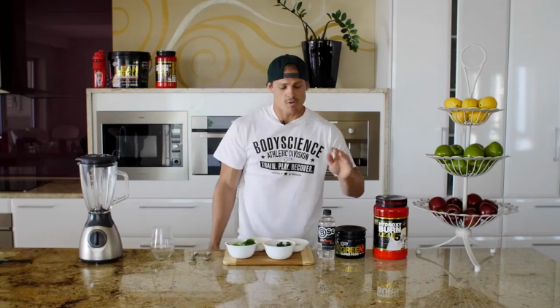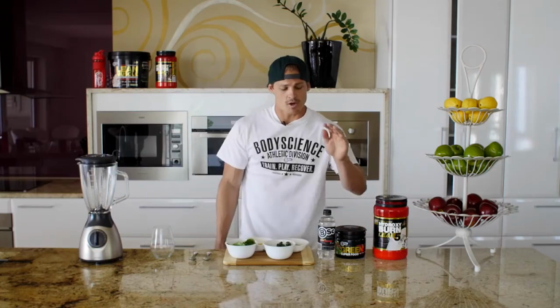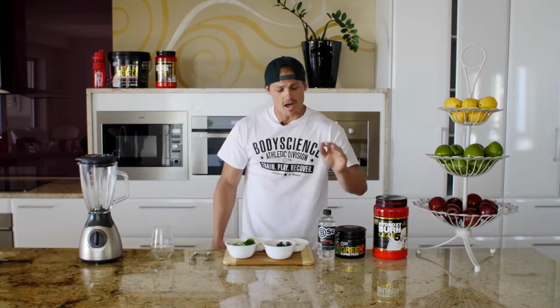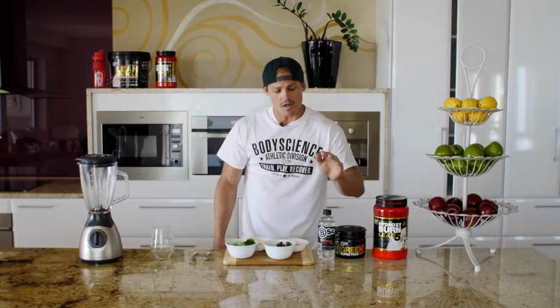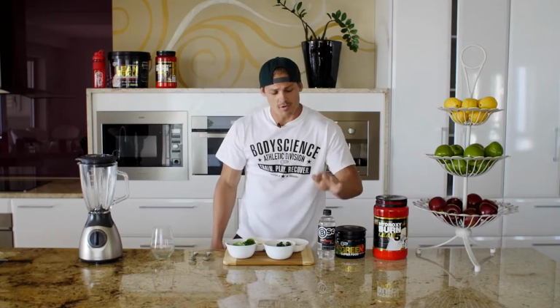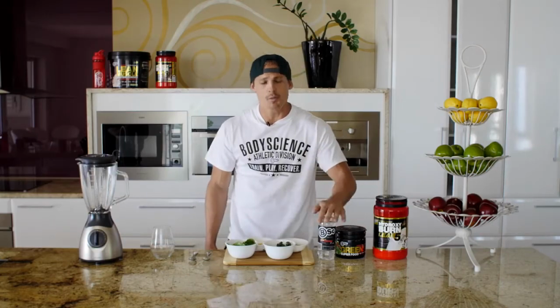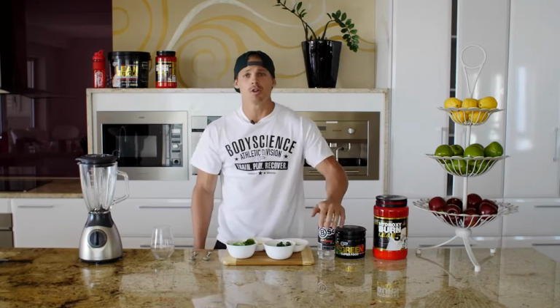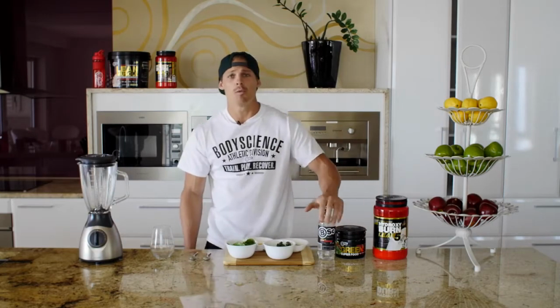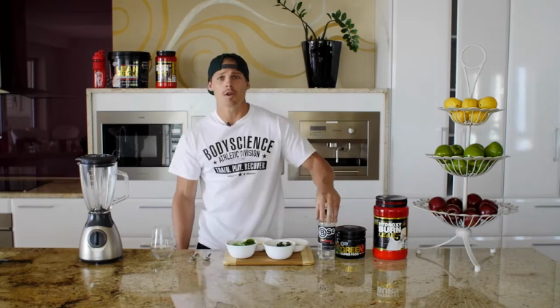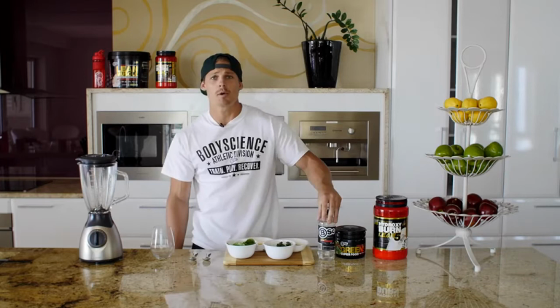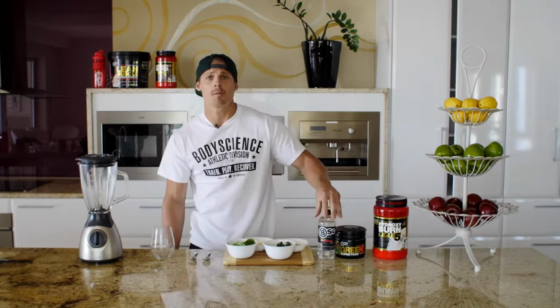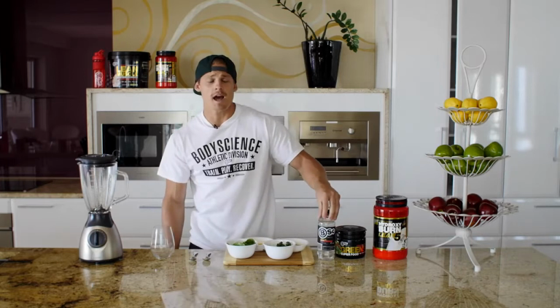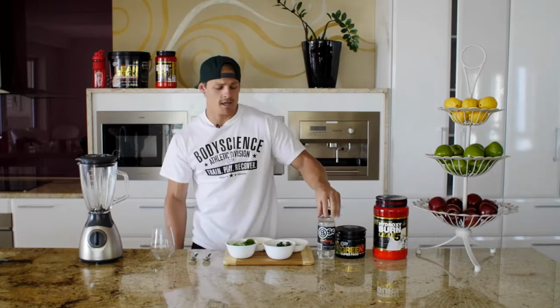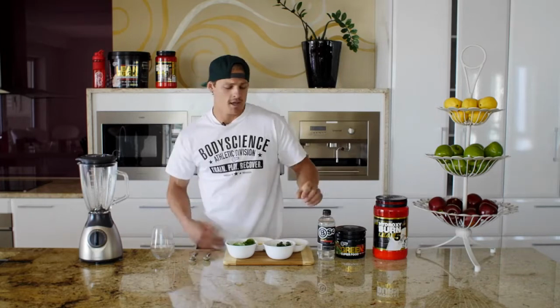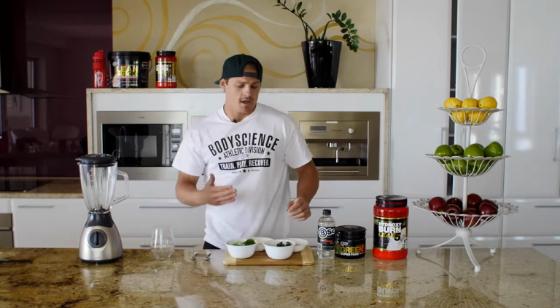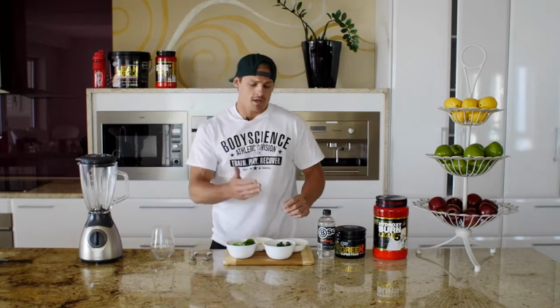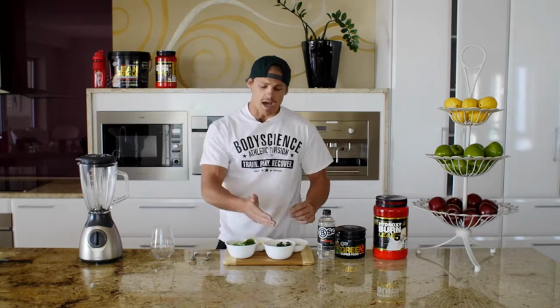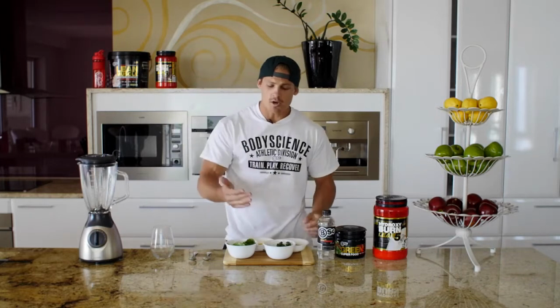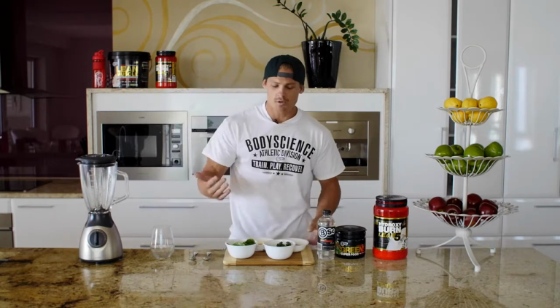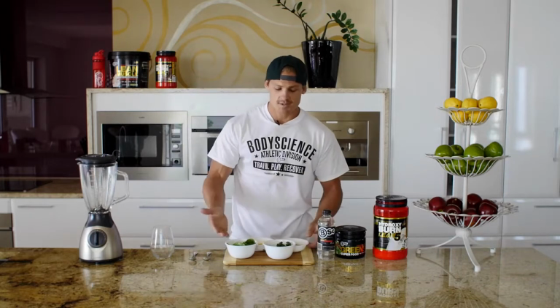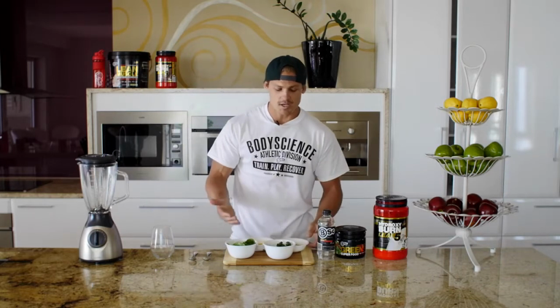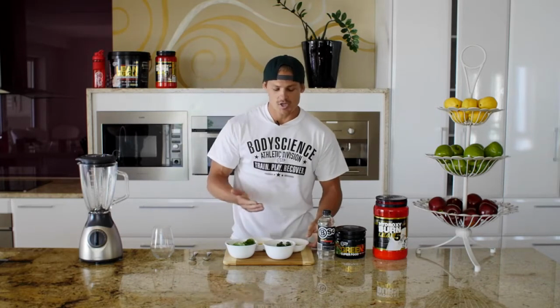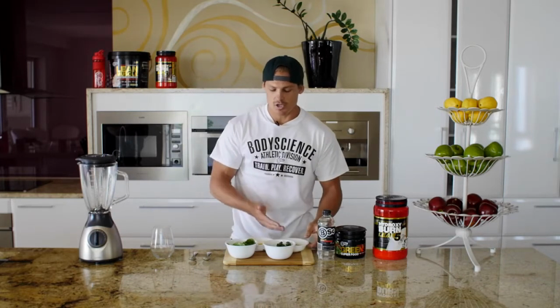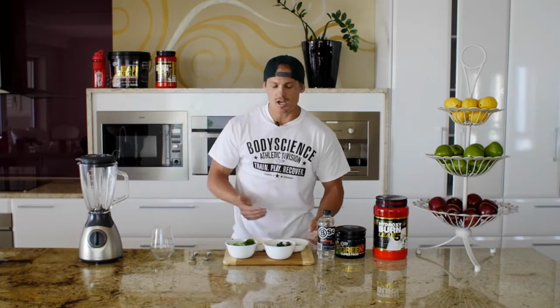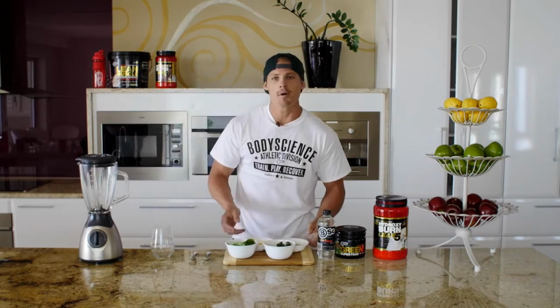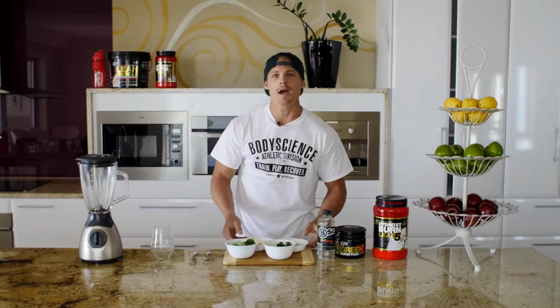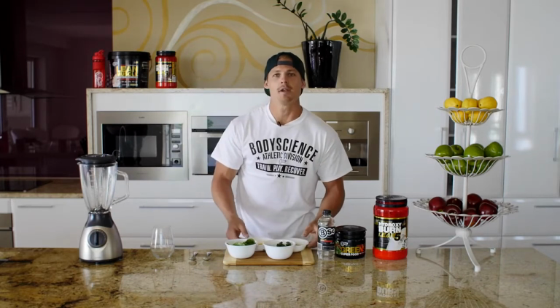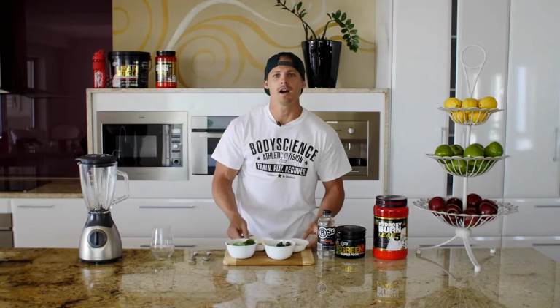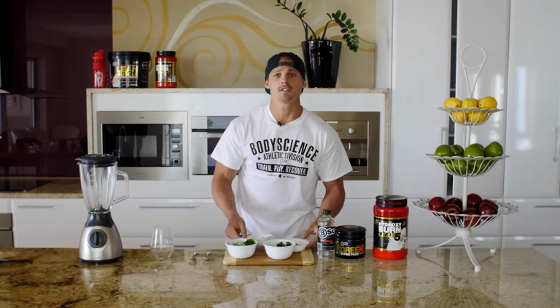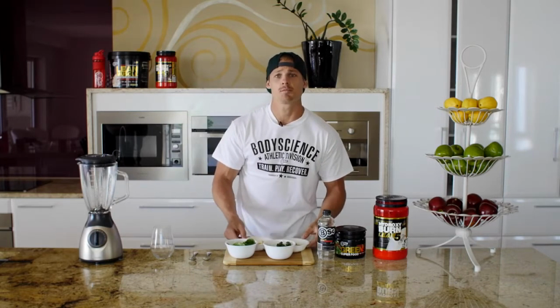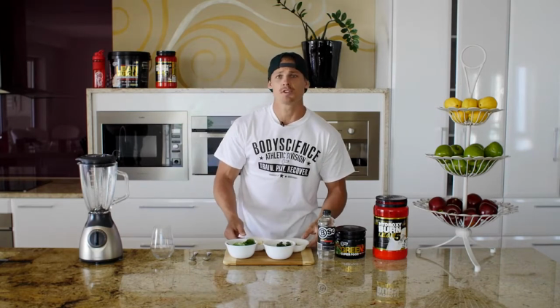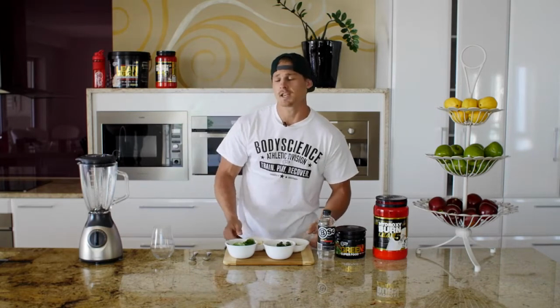We've got our 300 ml of water that we're going to be adding, kale, spinach, cucumber and bananas with protein.